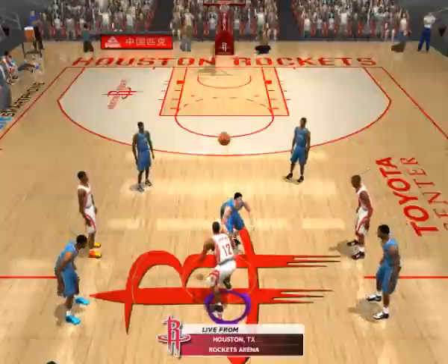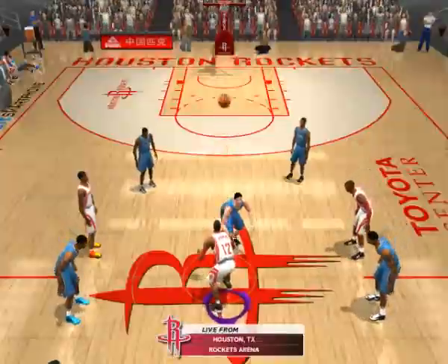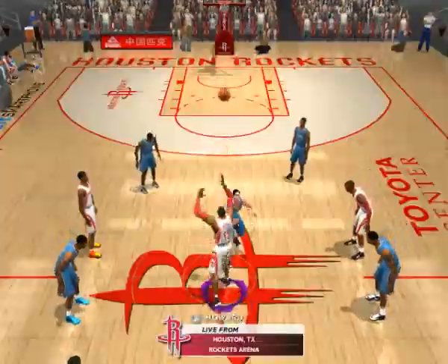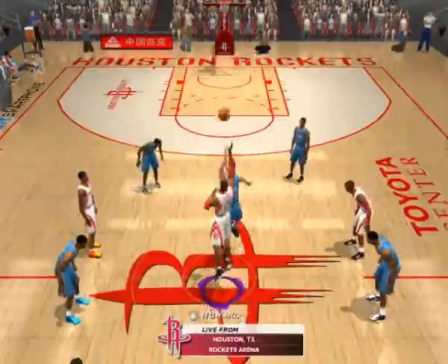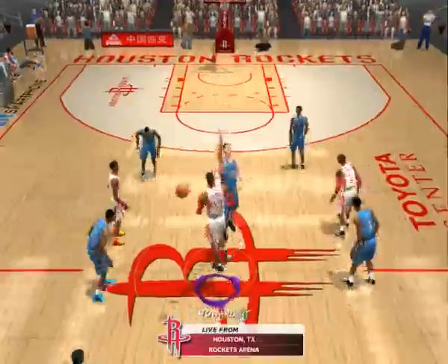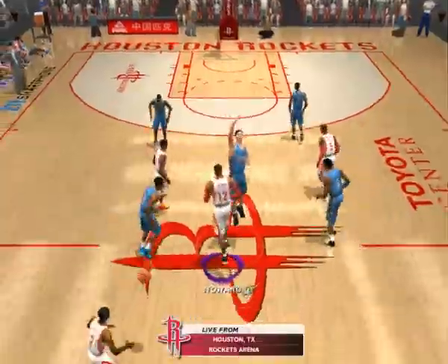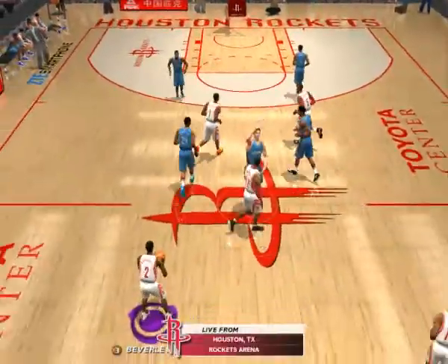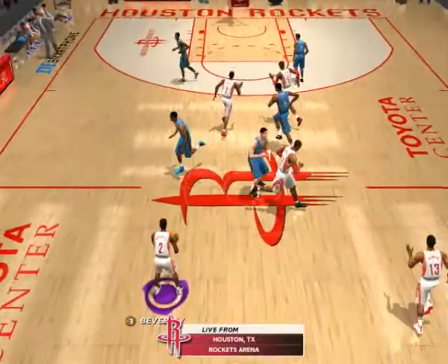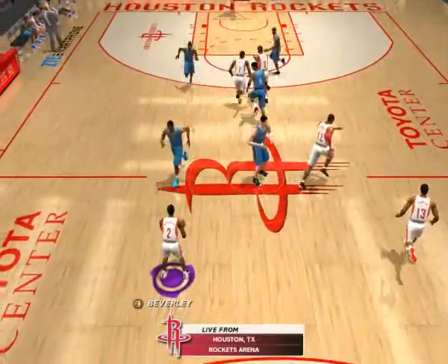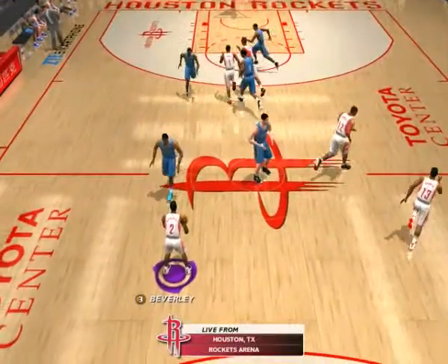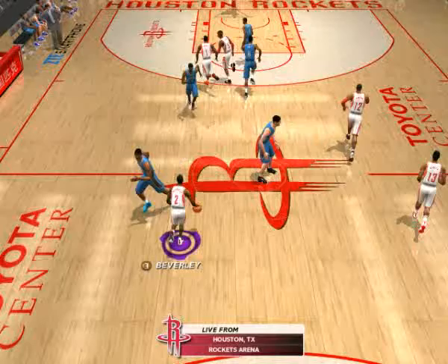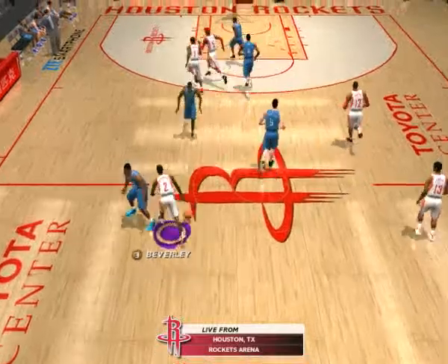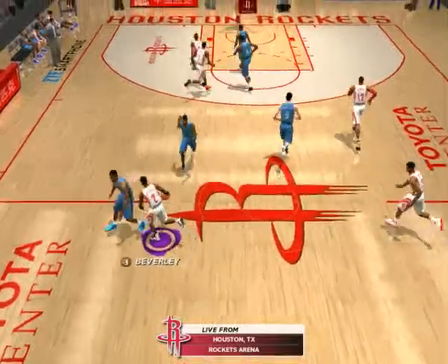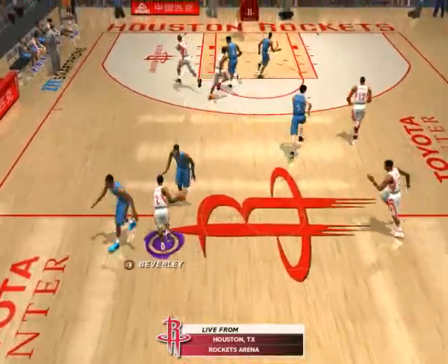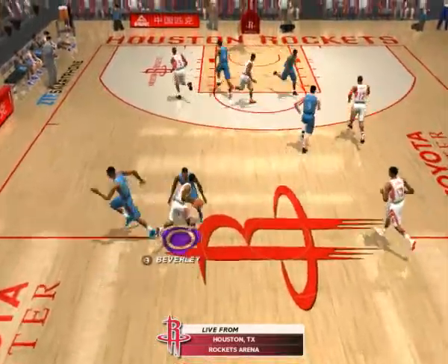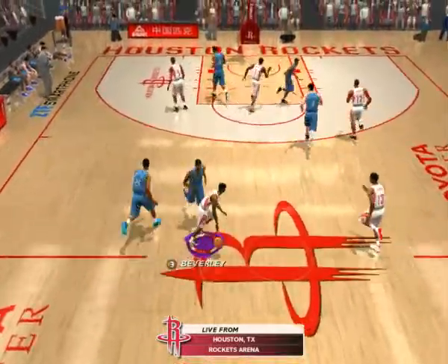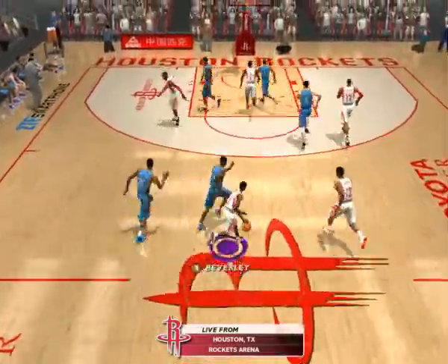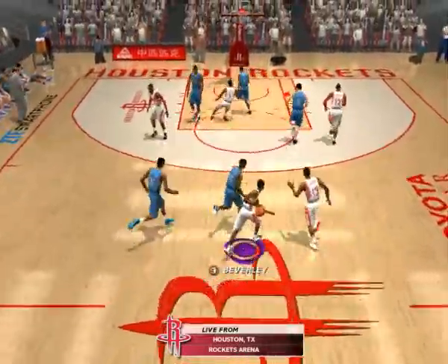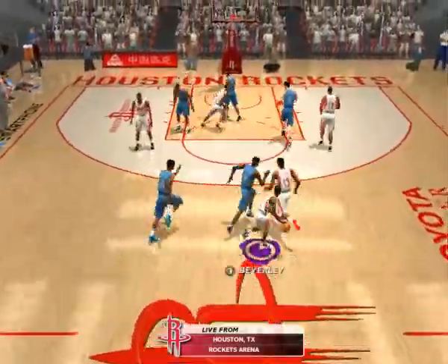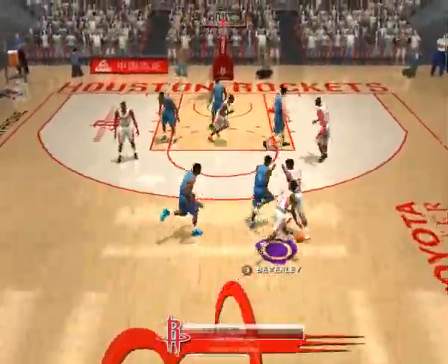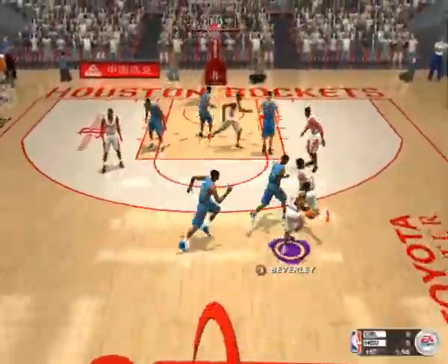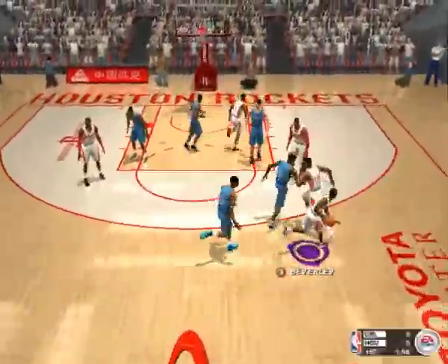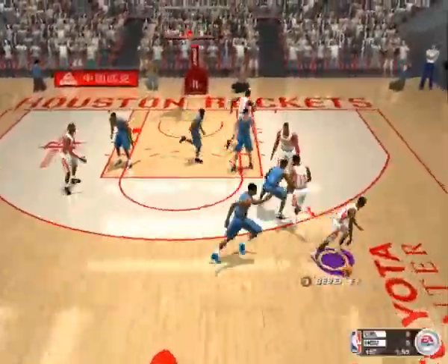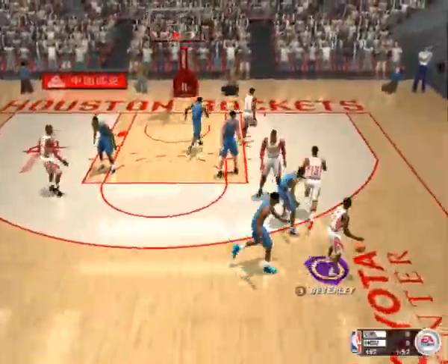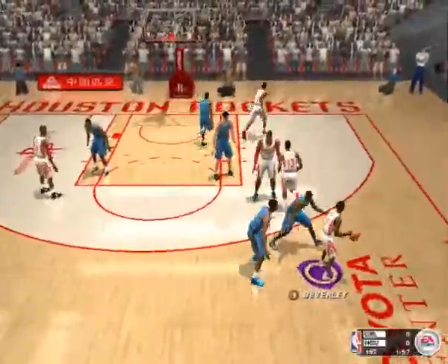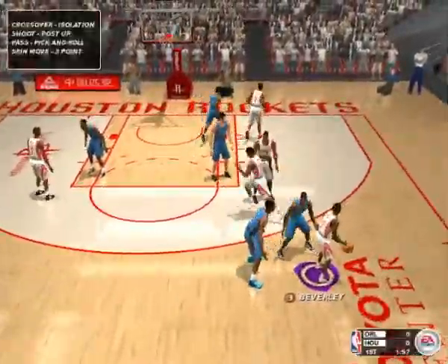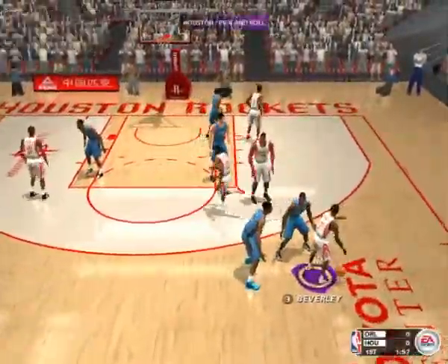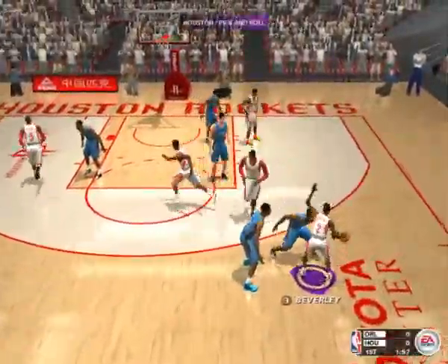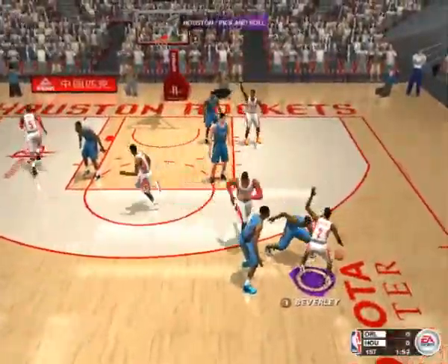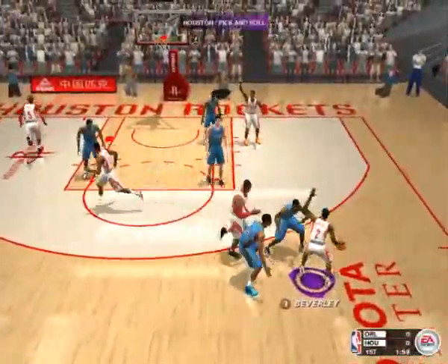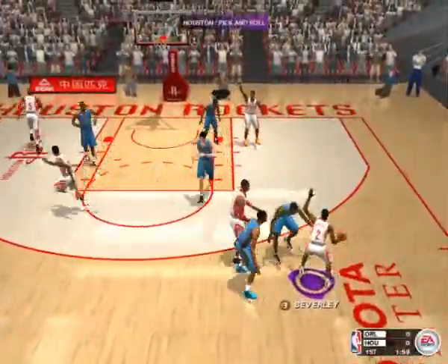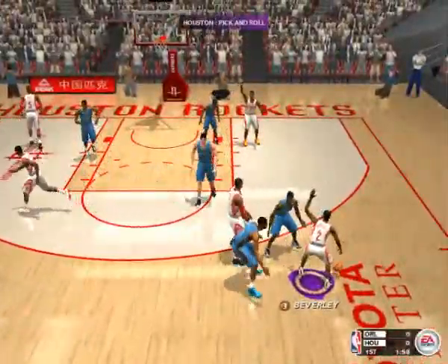Now it's time to get things underway. Bob, you looking forward to this one? You bet I am. We're in for quite a game.